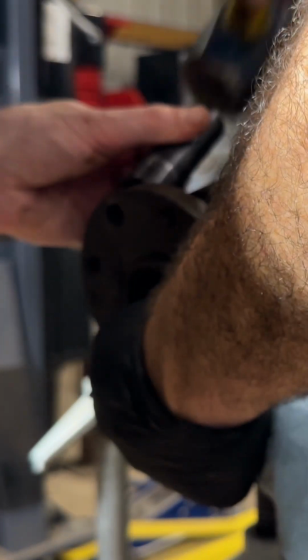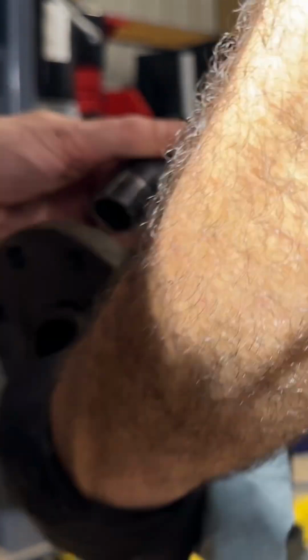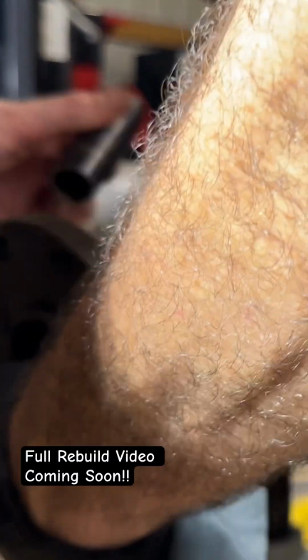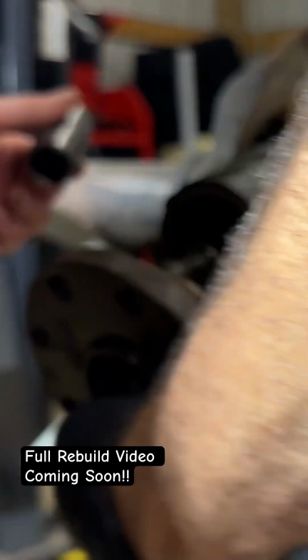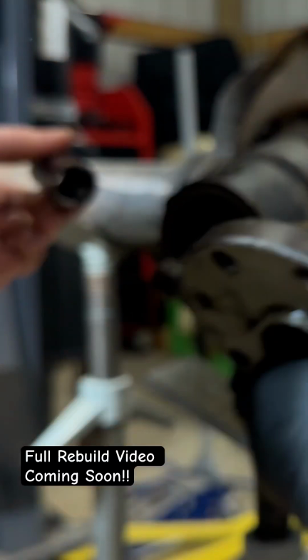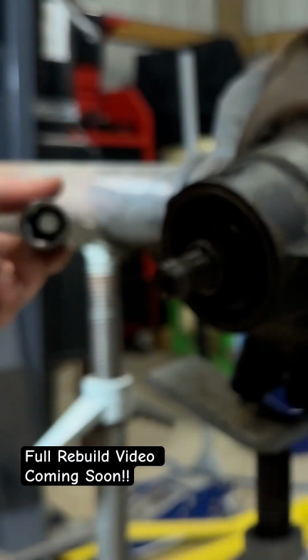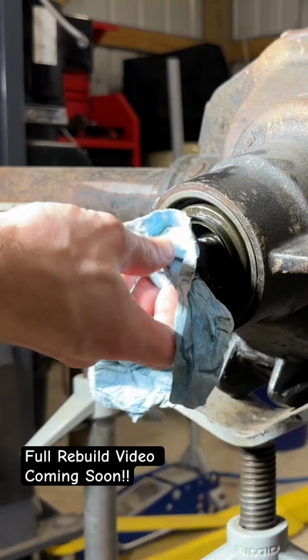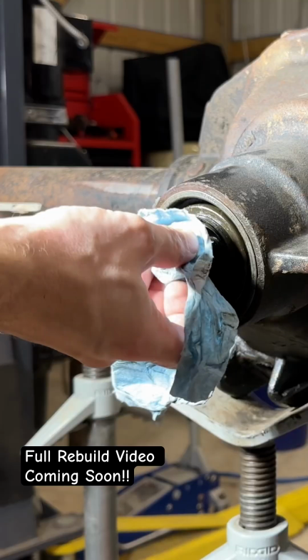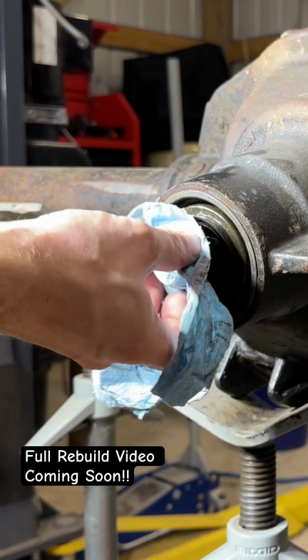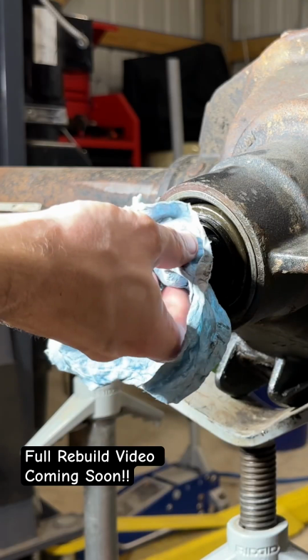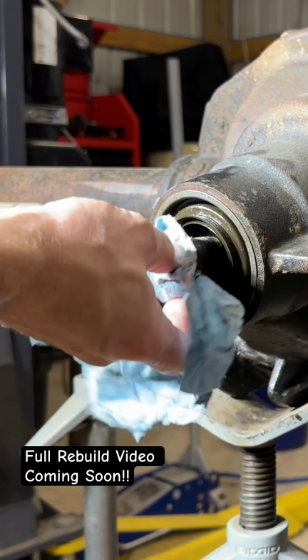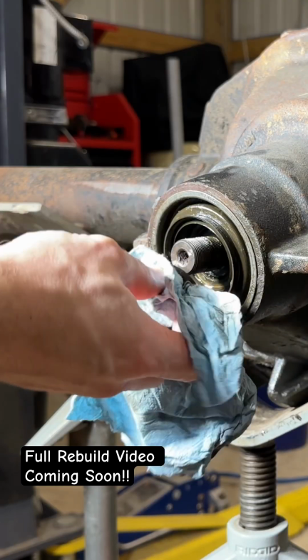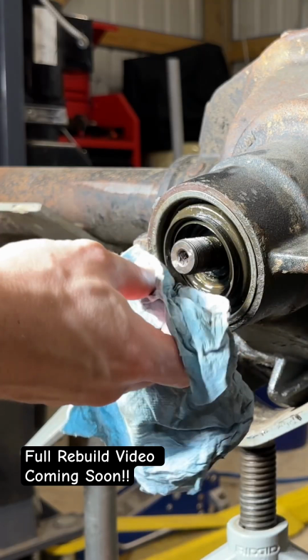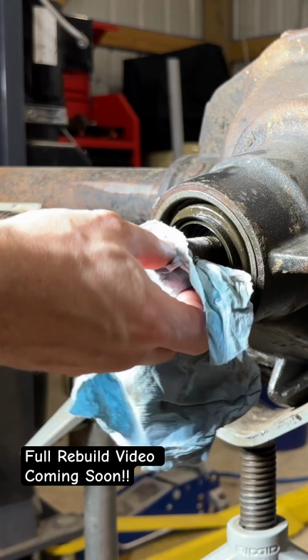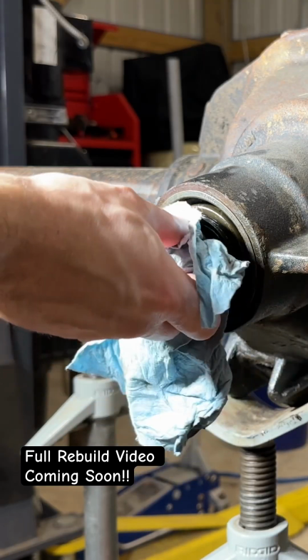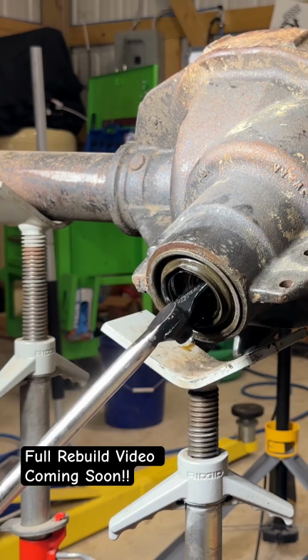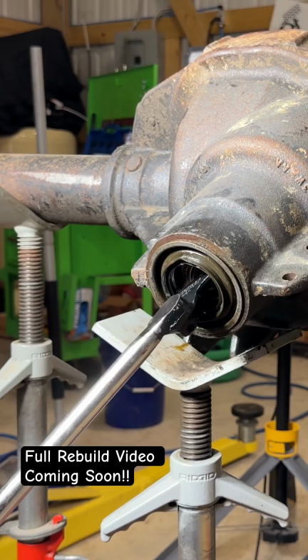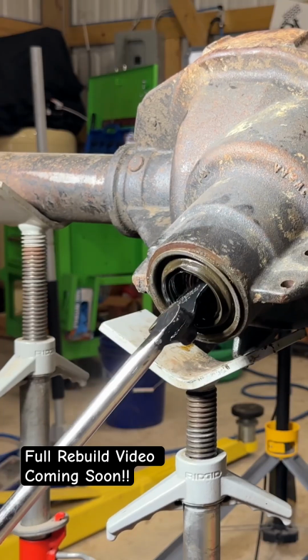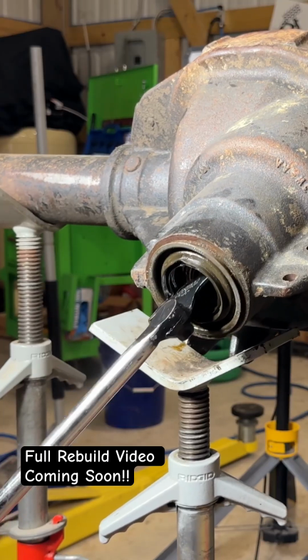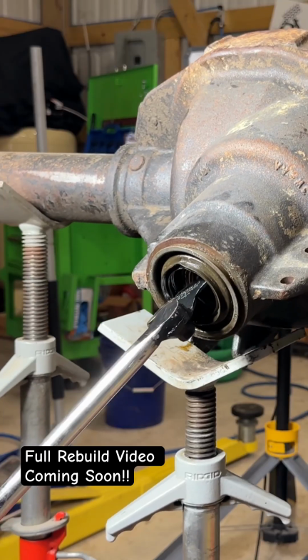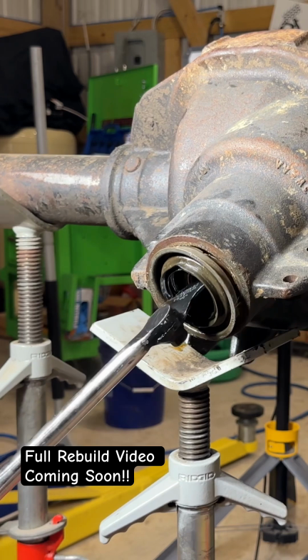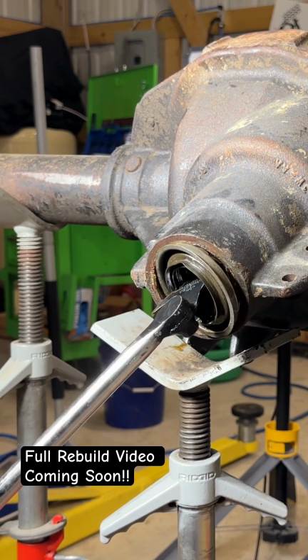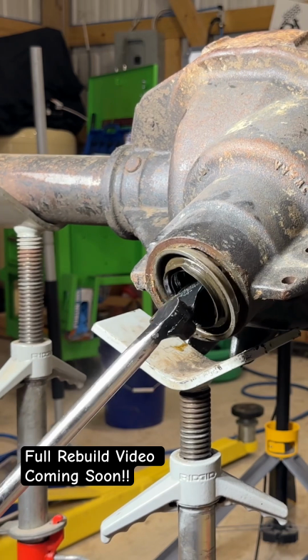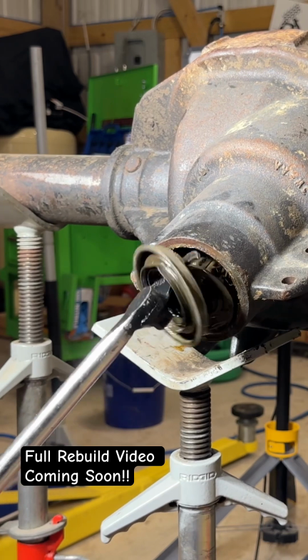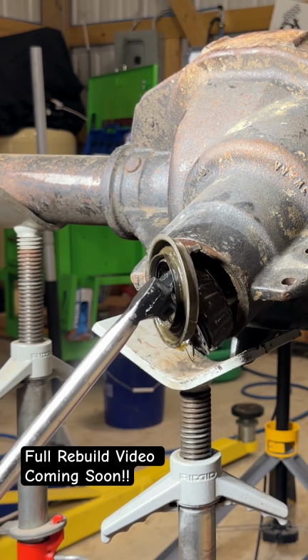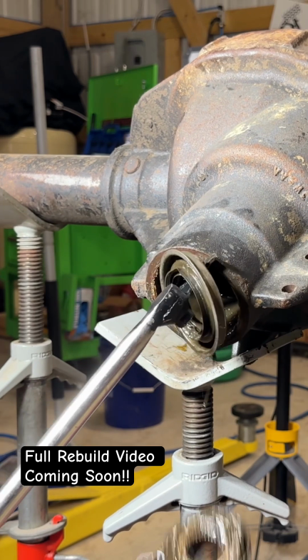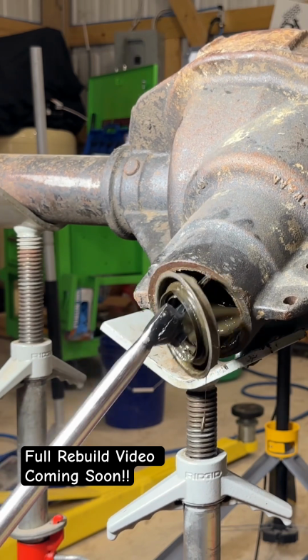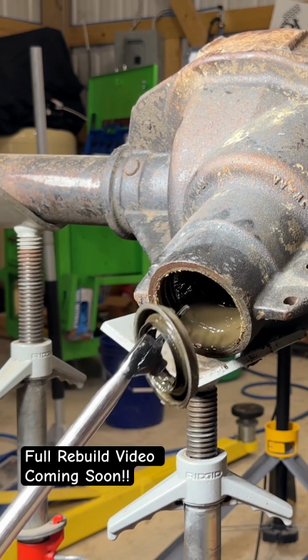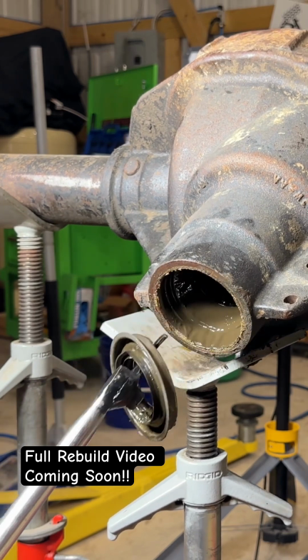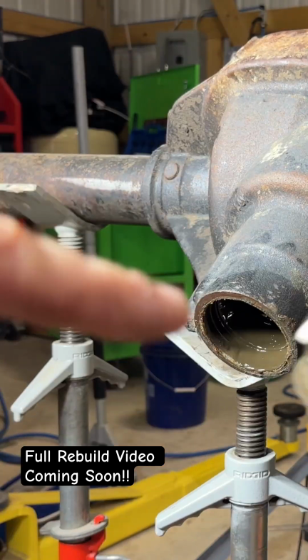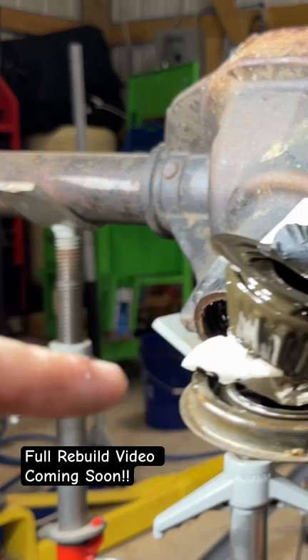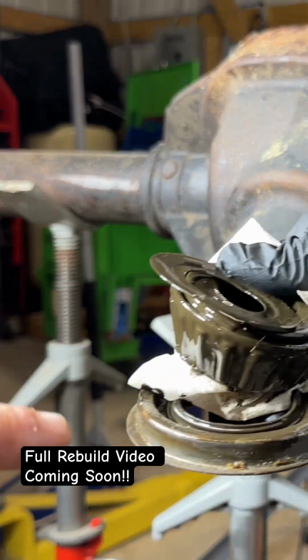Grab your impact and remove the pinion, then knock the yoke off — sometimes it can be stubborn. Push the pinion through, then grab your seal puller and tug that seal out.